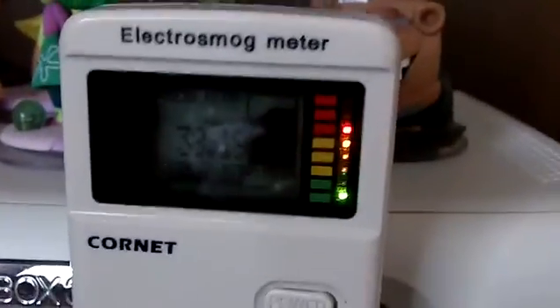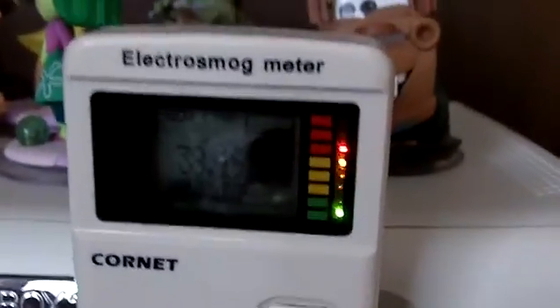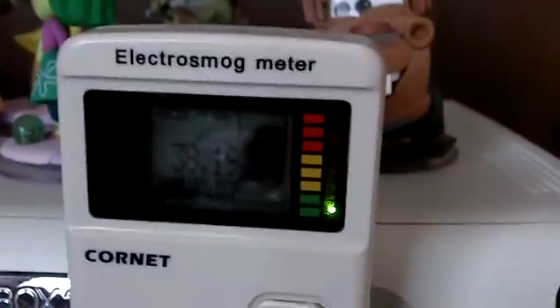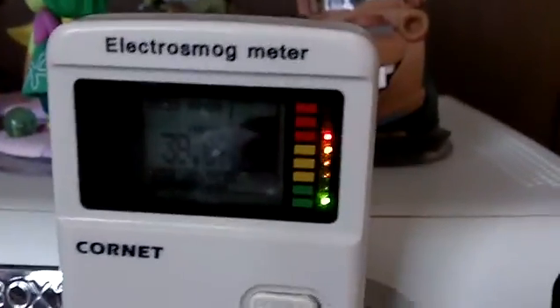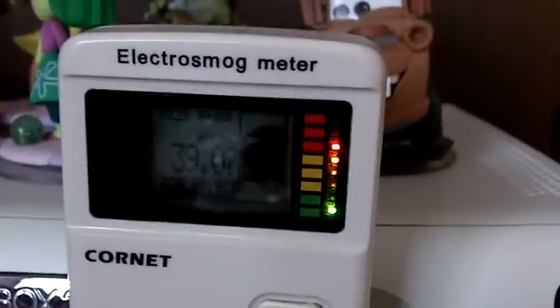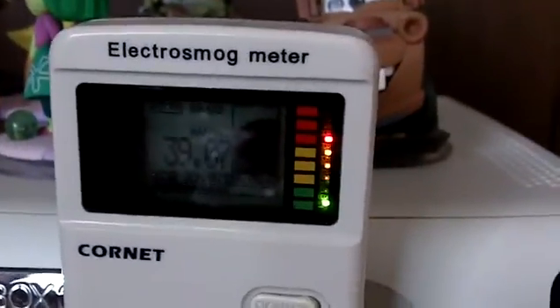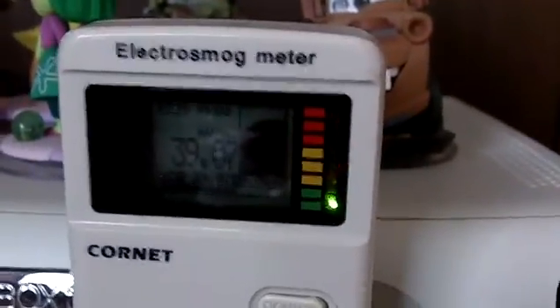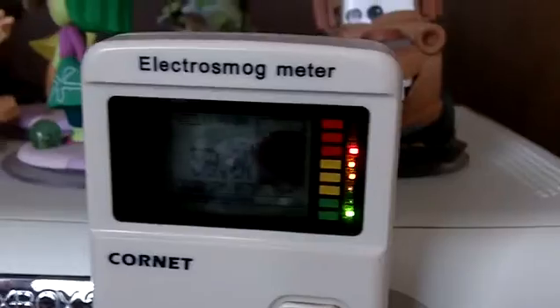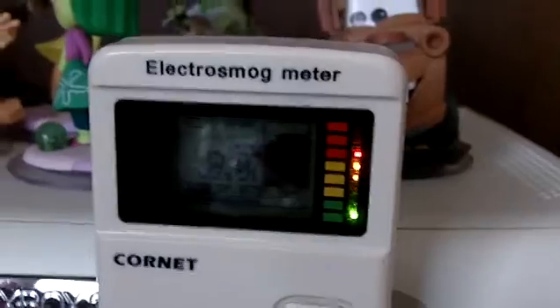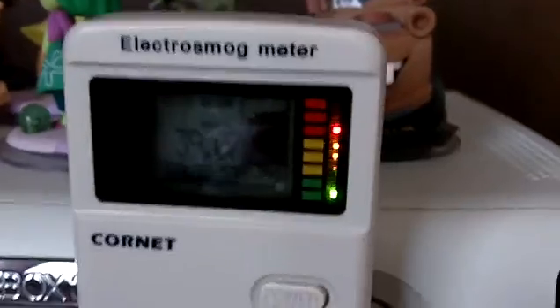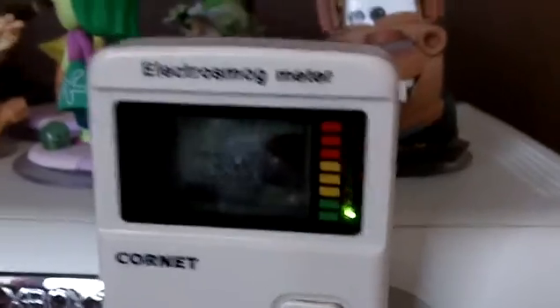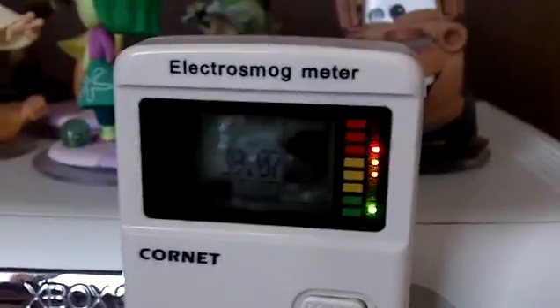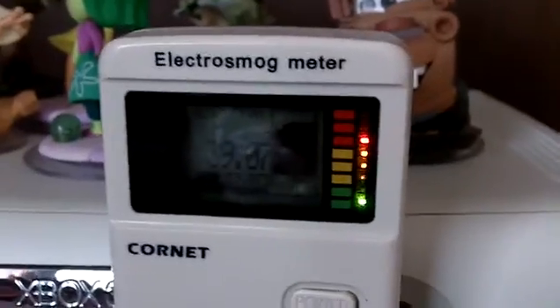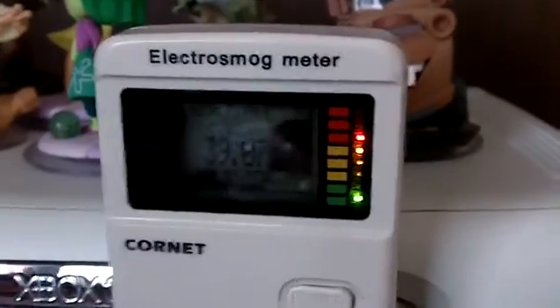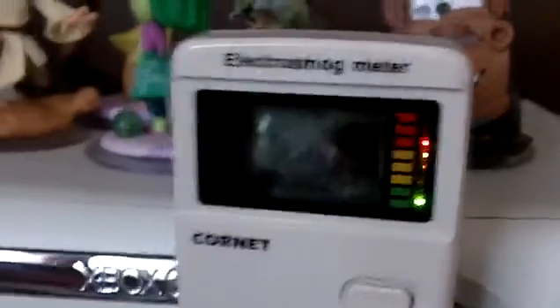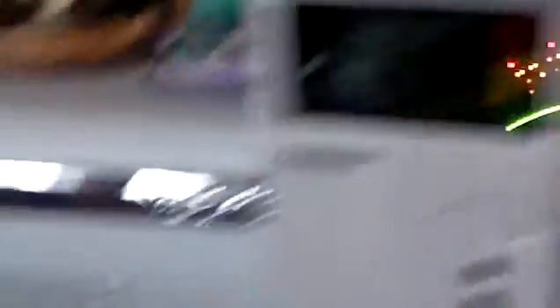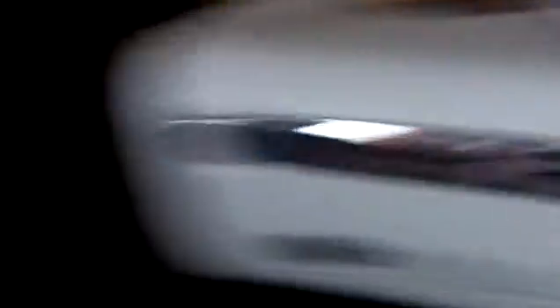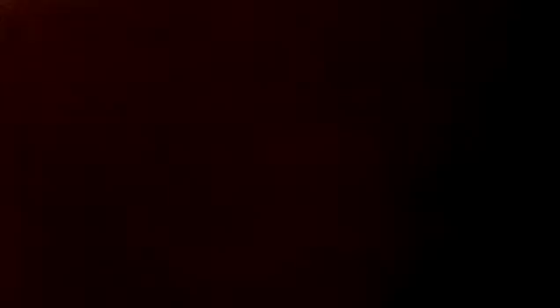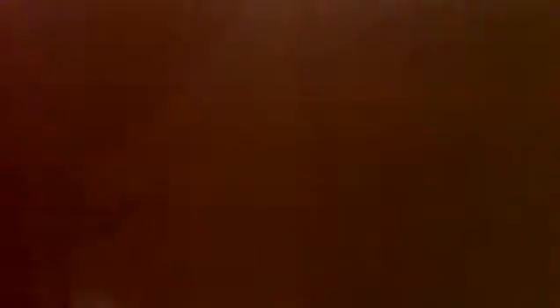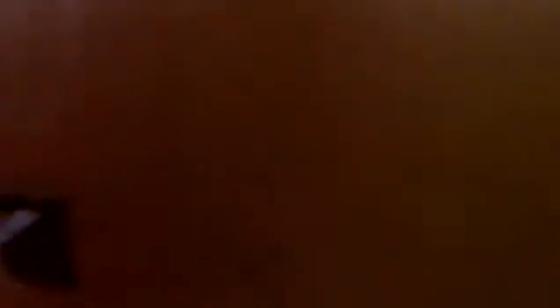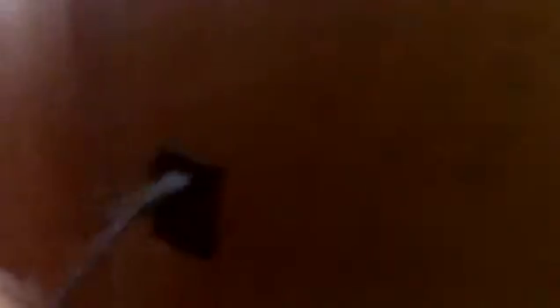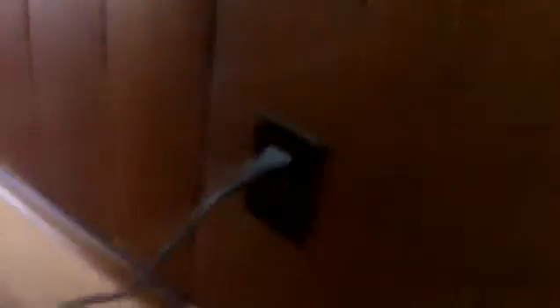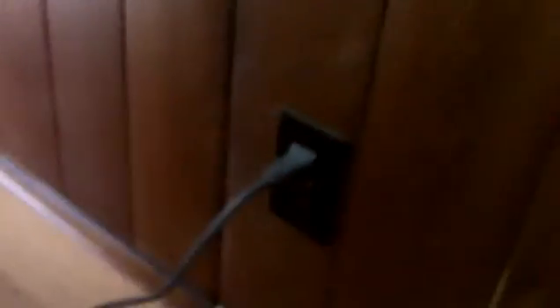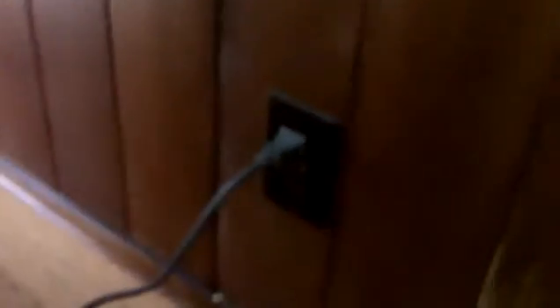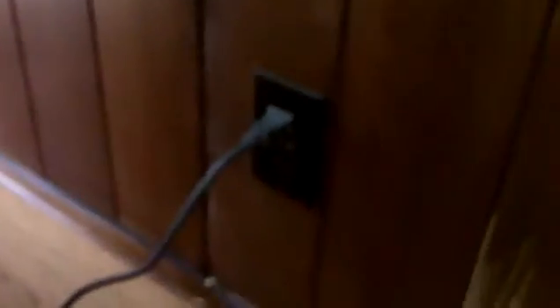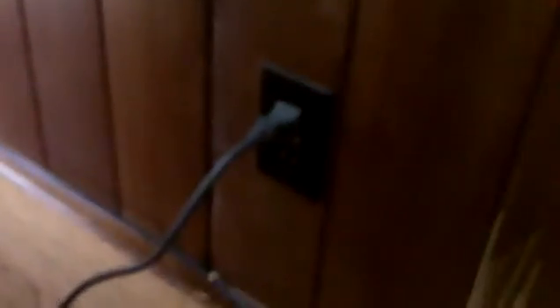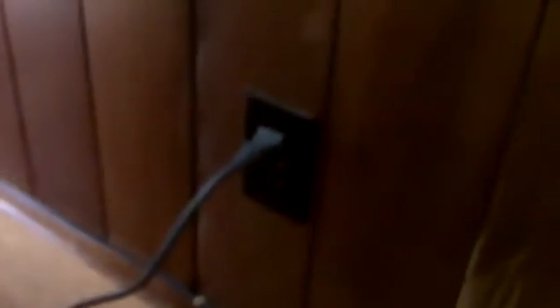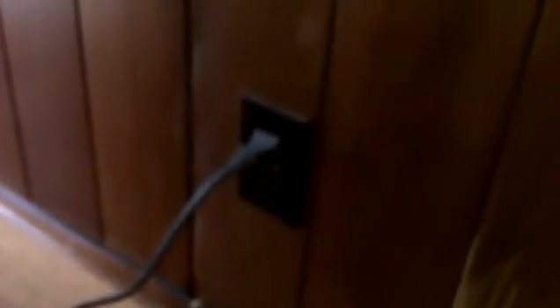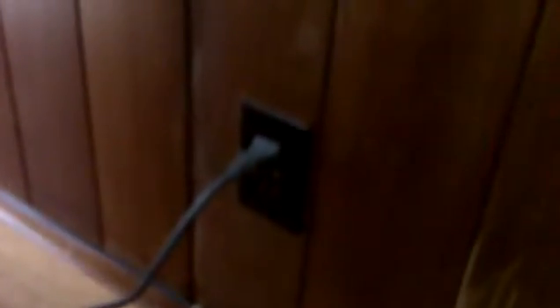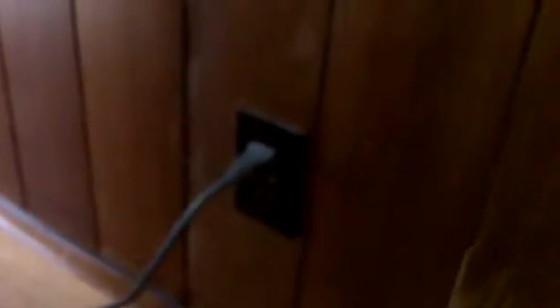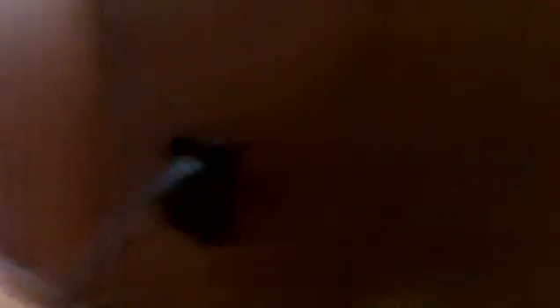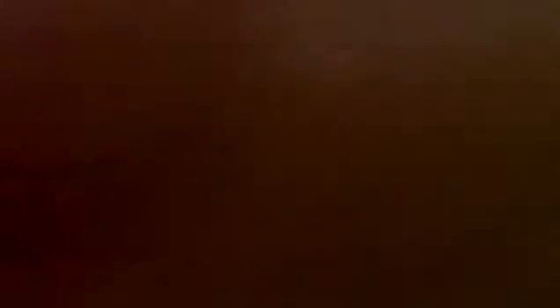You'd expect no RF coming out of this thing. But because it's plugged in...